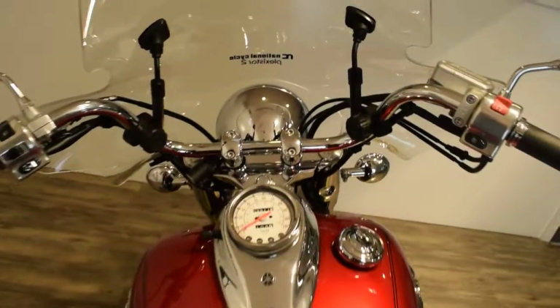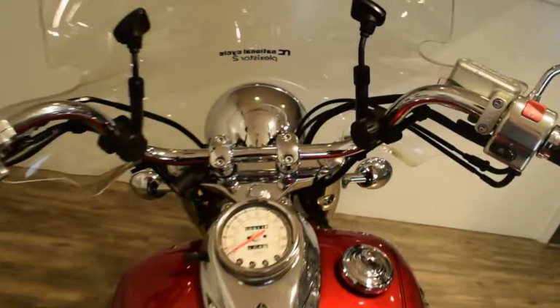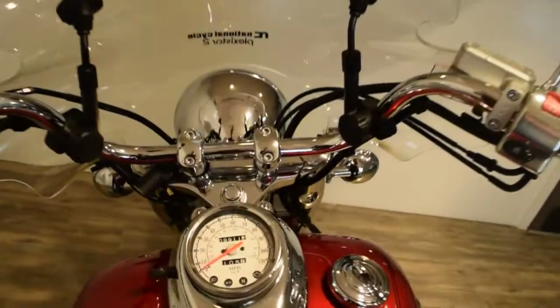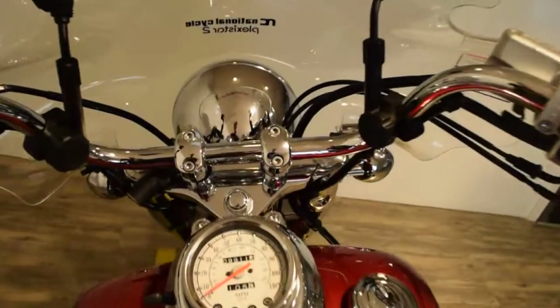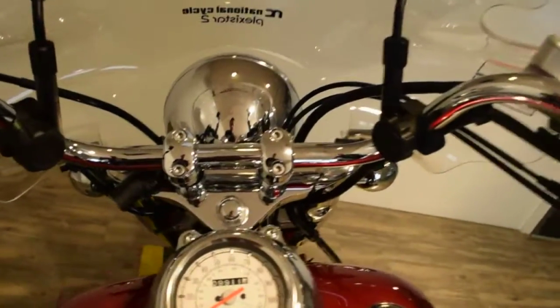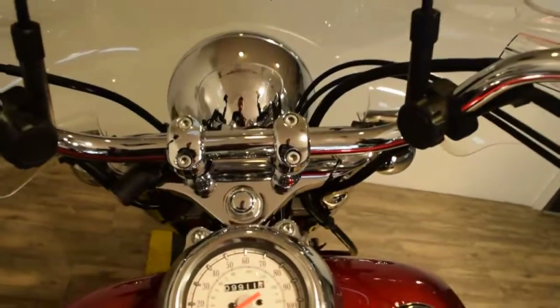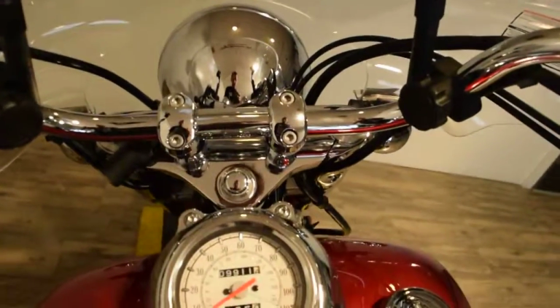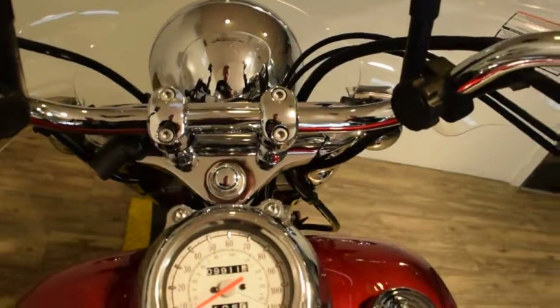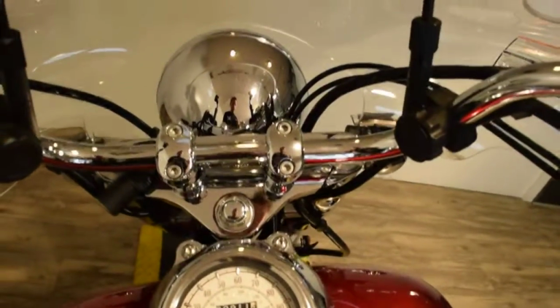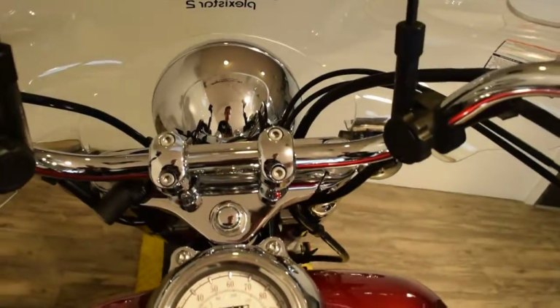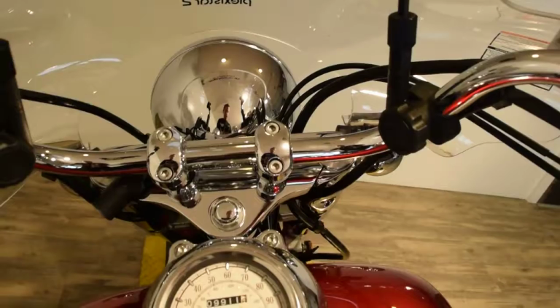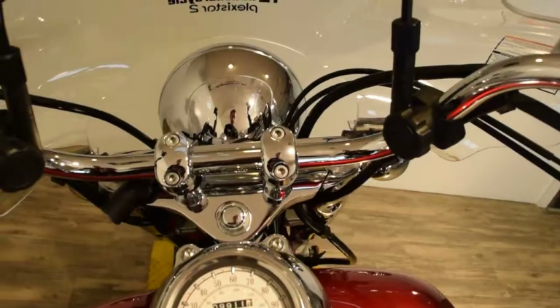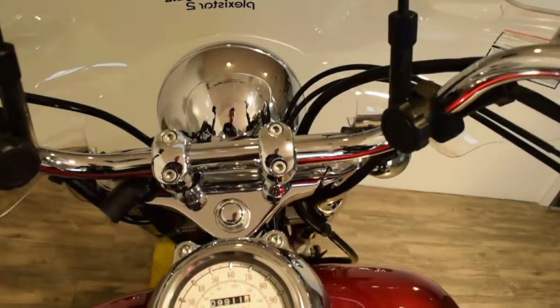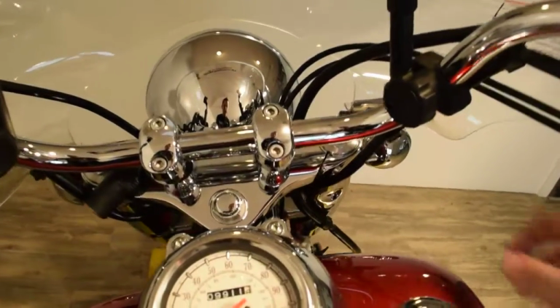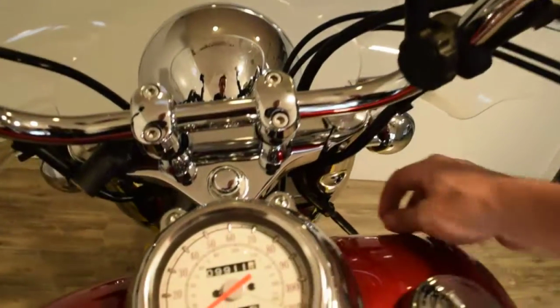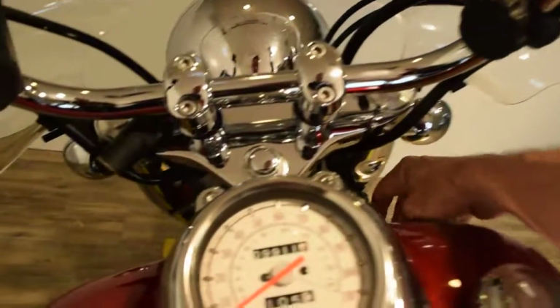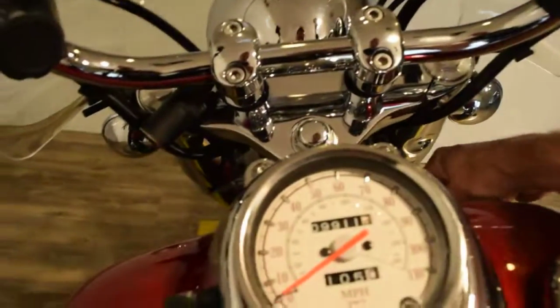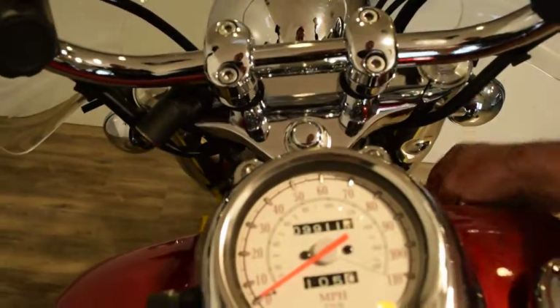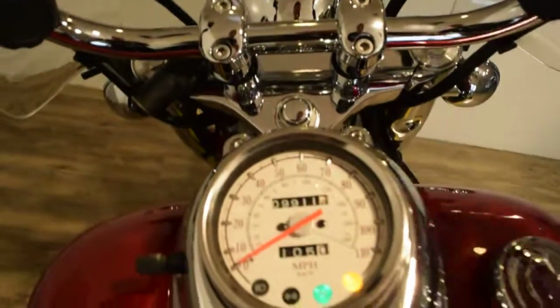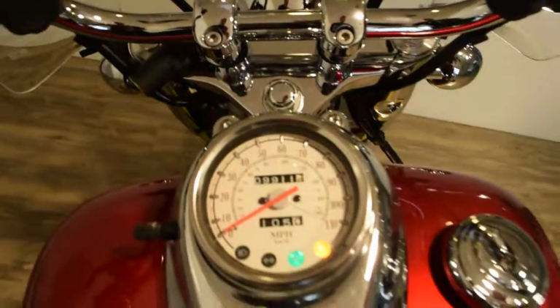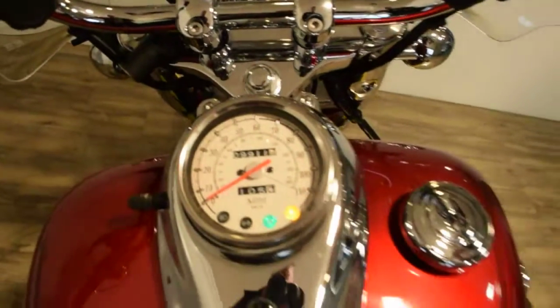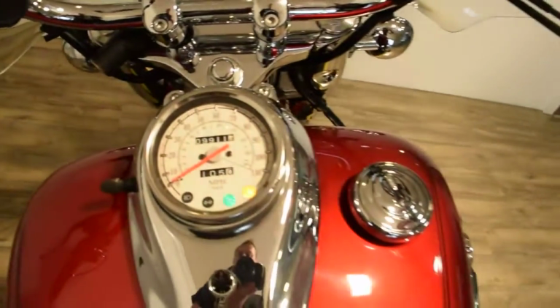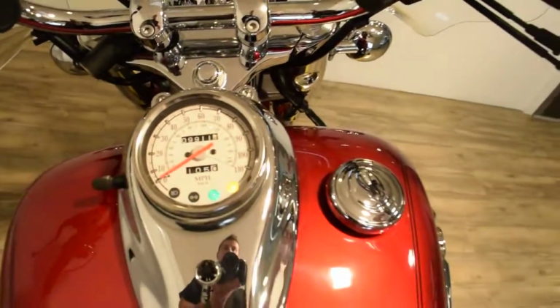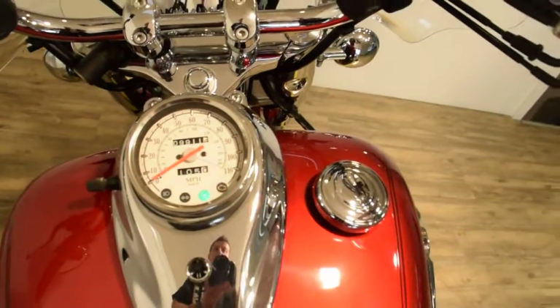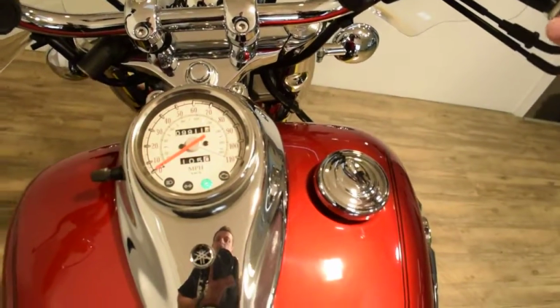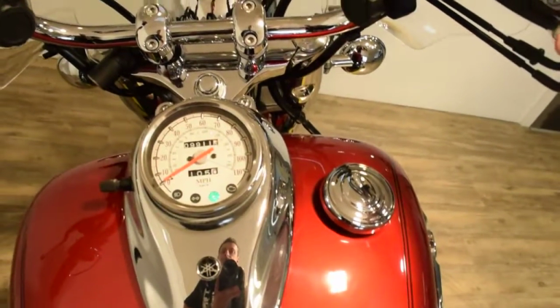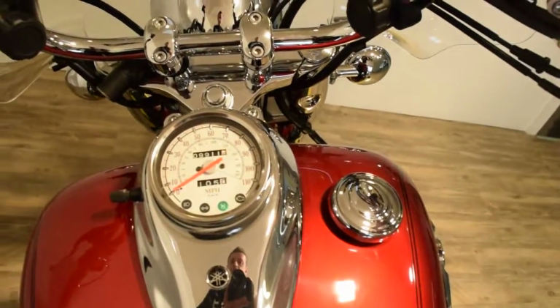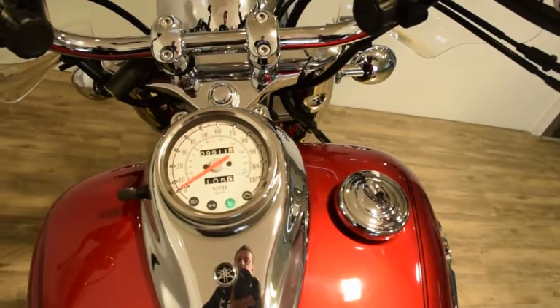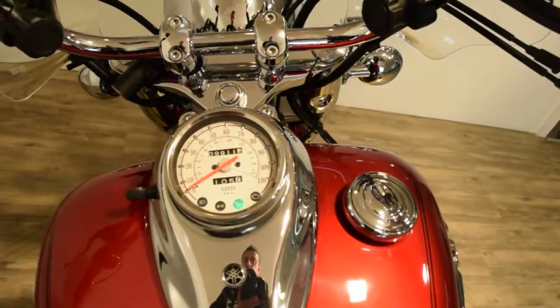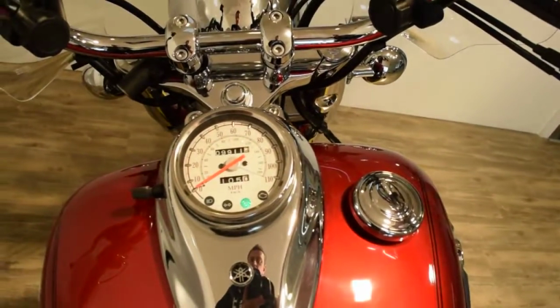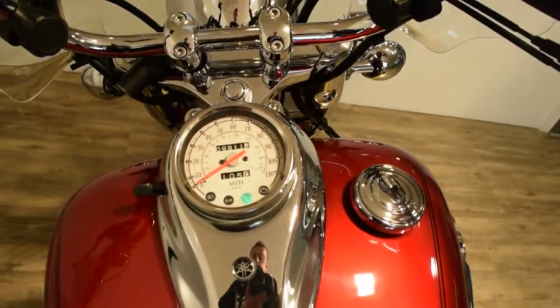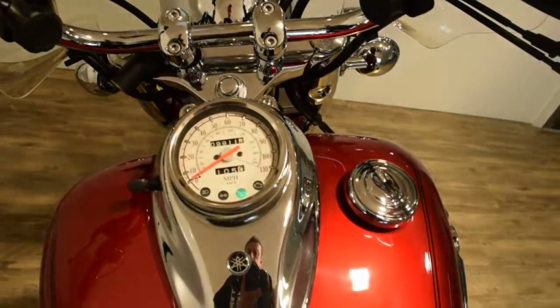This bike has 9,911 miles on it. Let's fire it up!